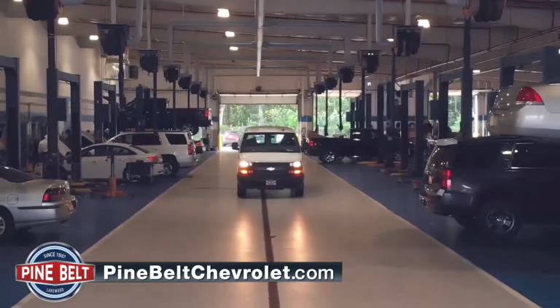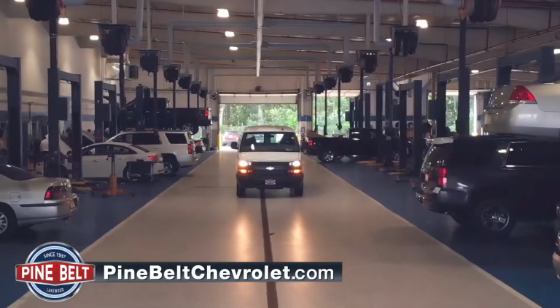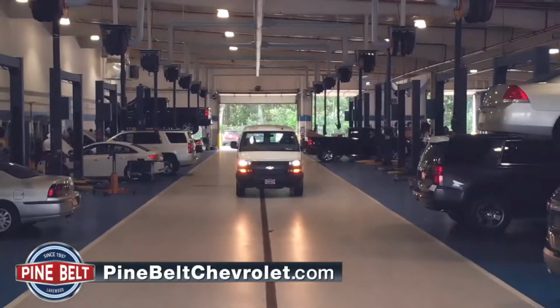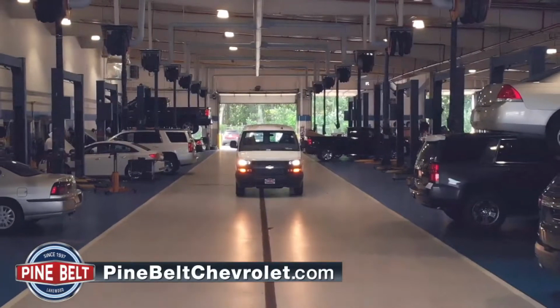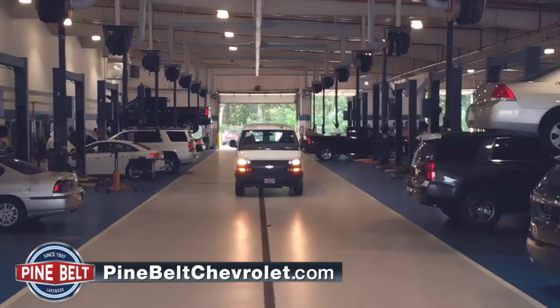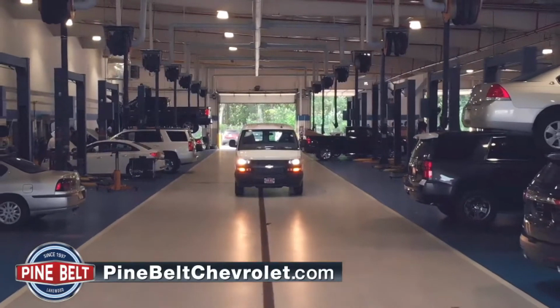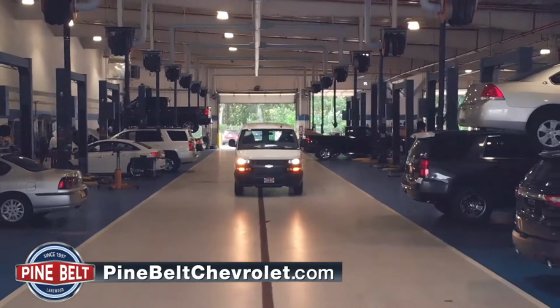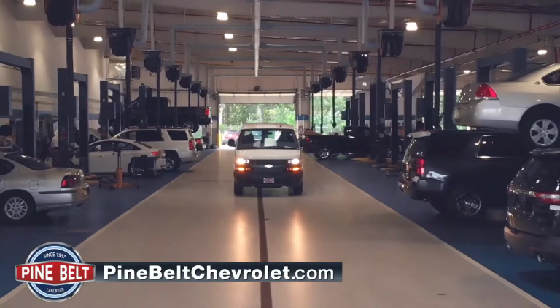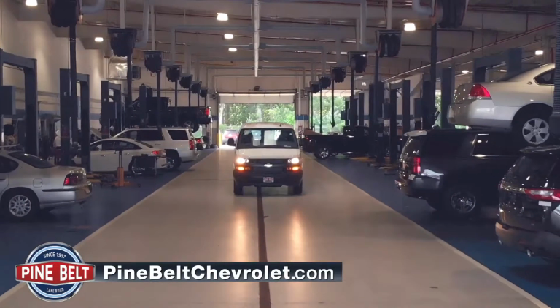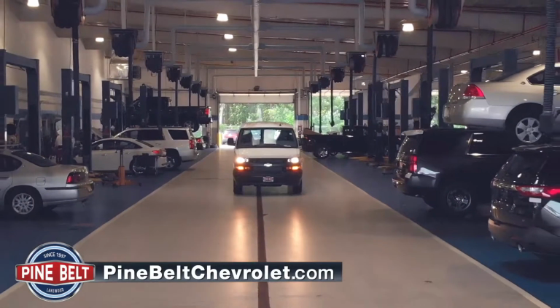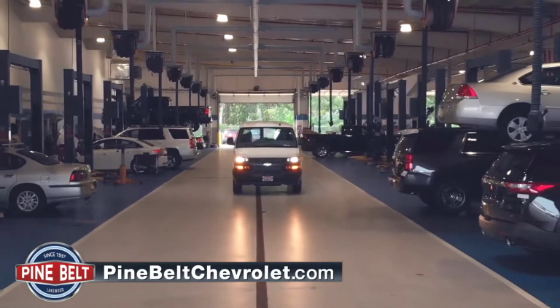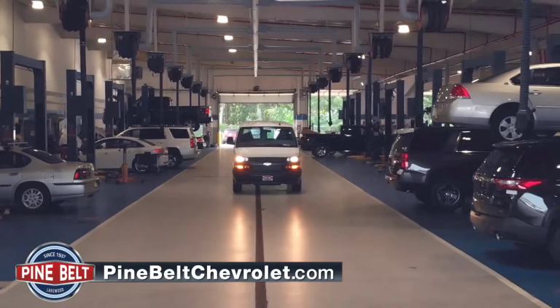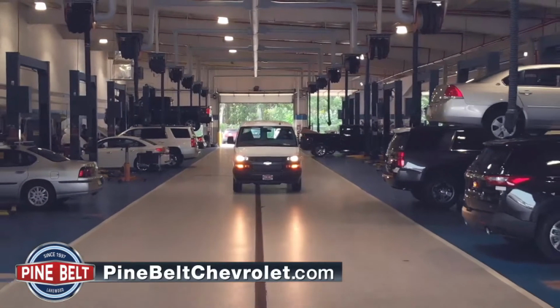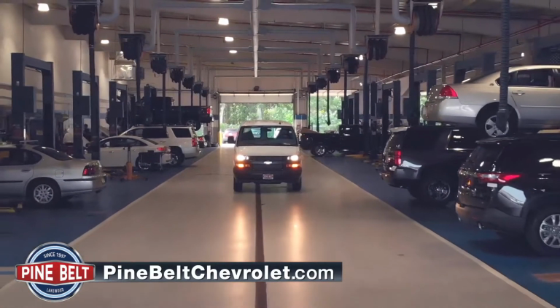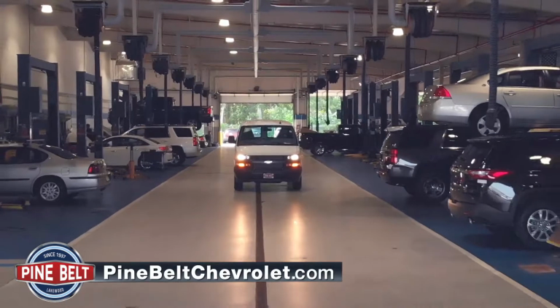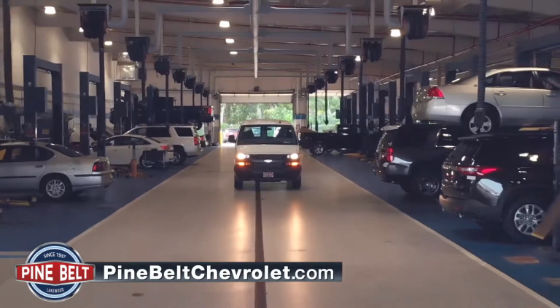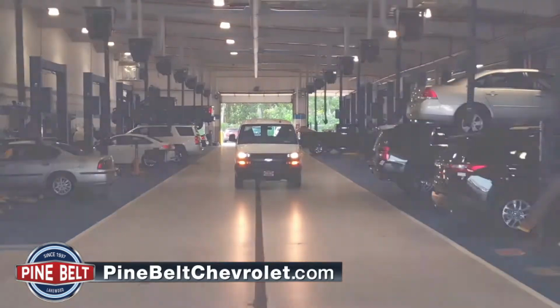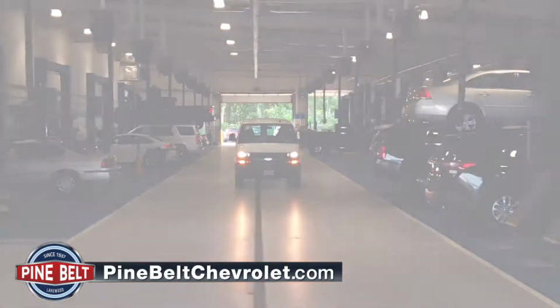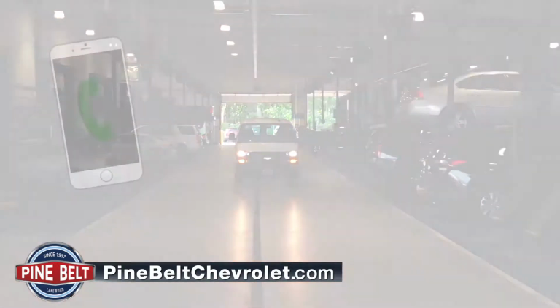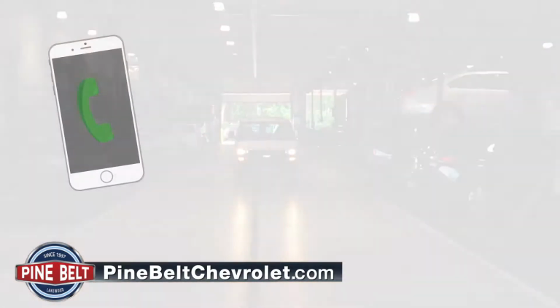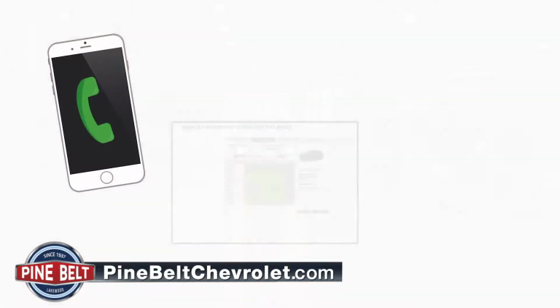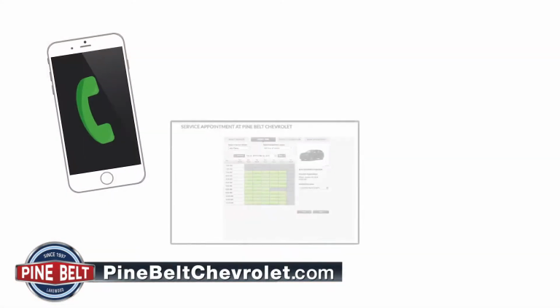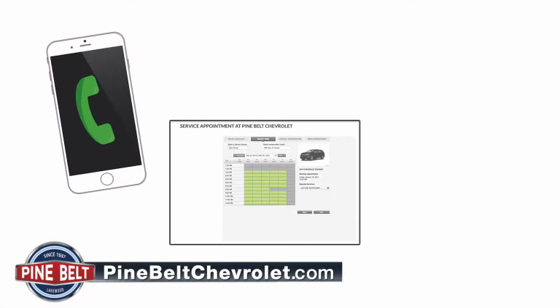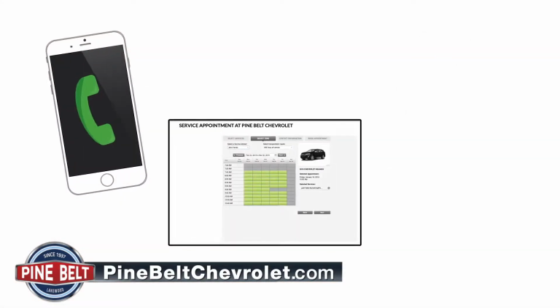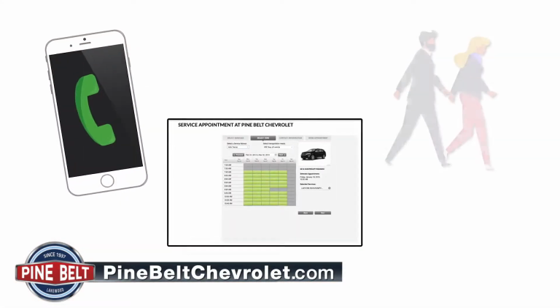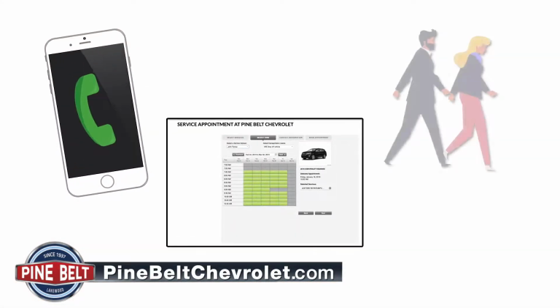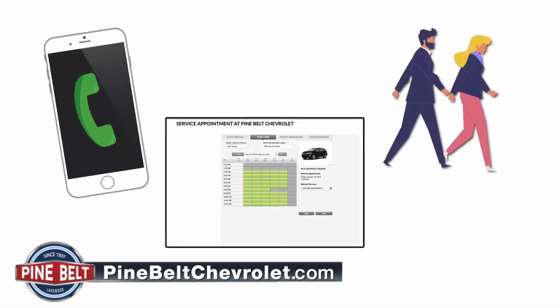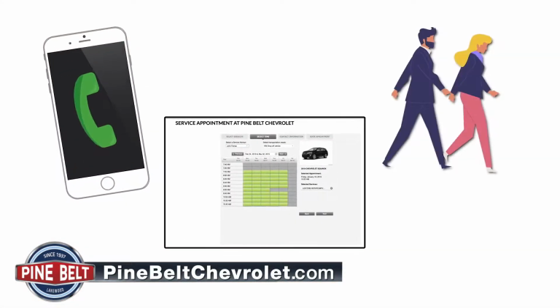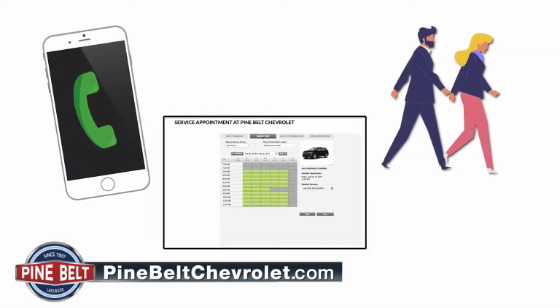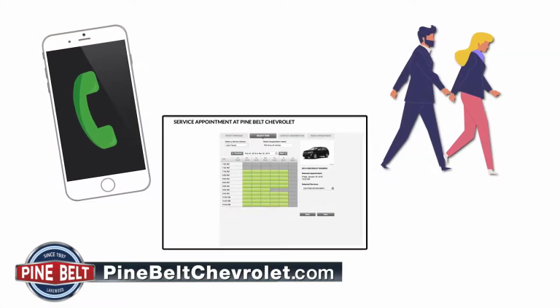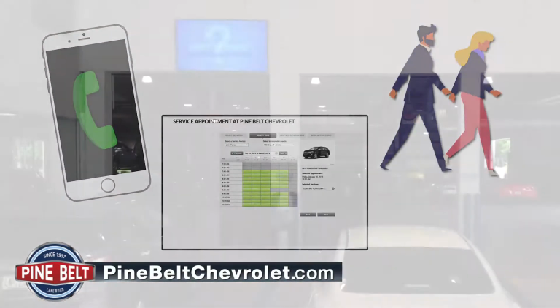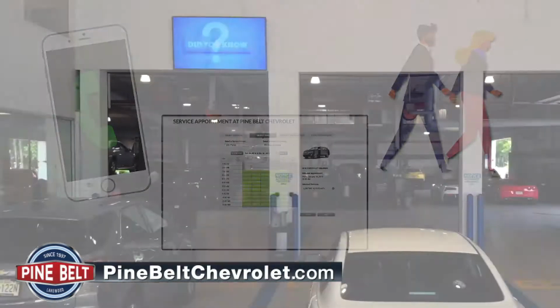For your convenience, you can book an appointment in numerous ways — by phone, online, or even just walking in.